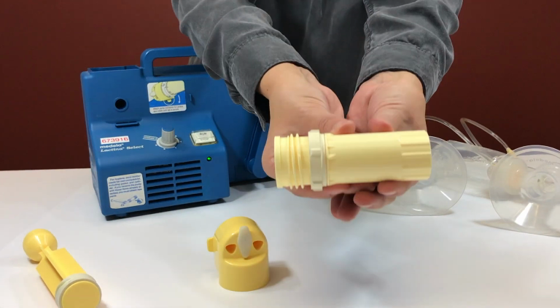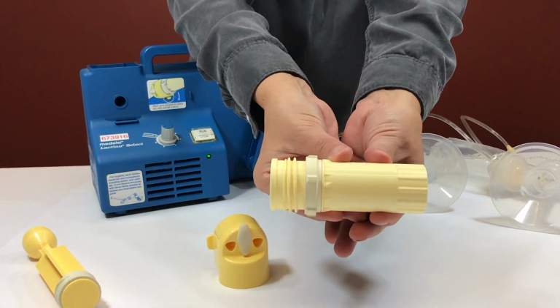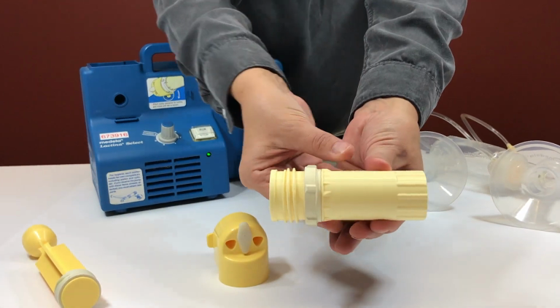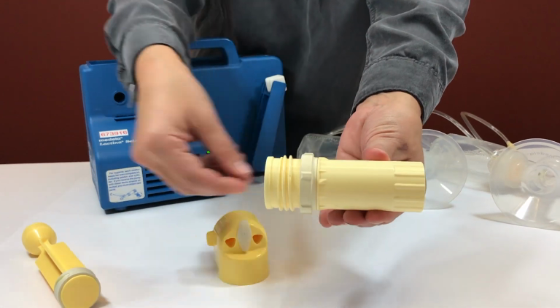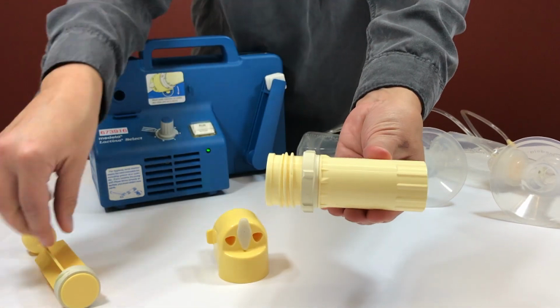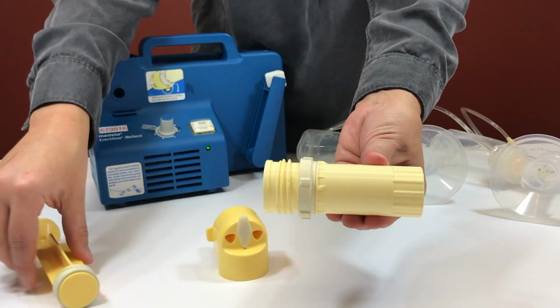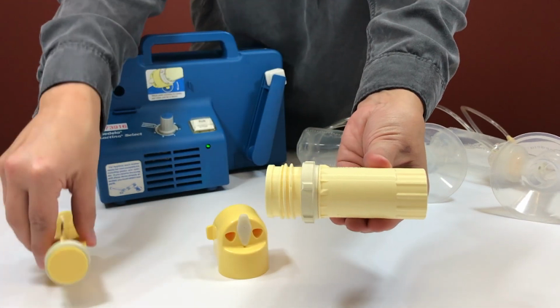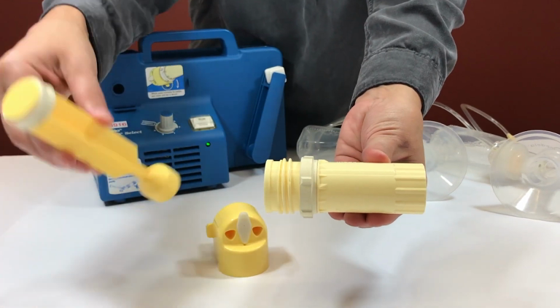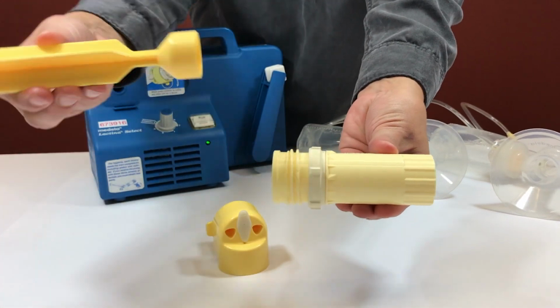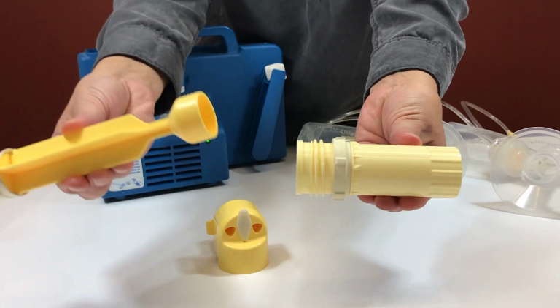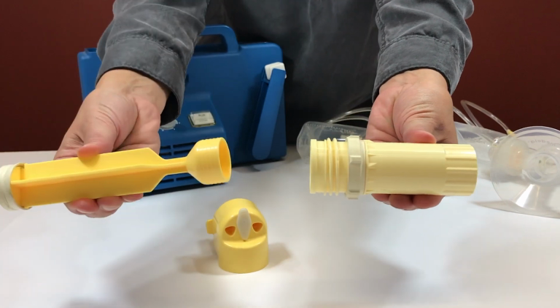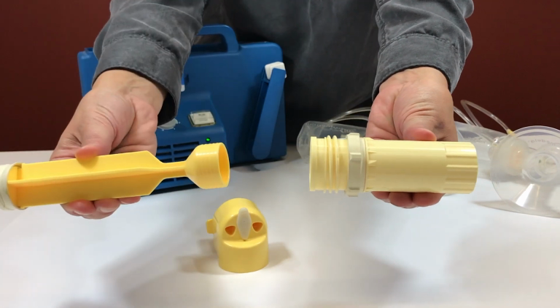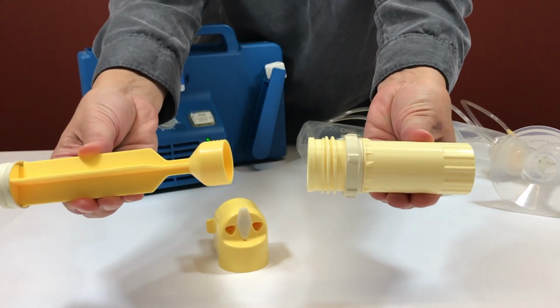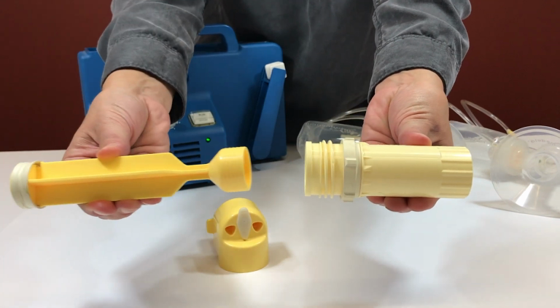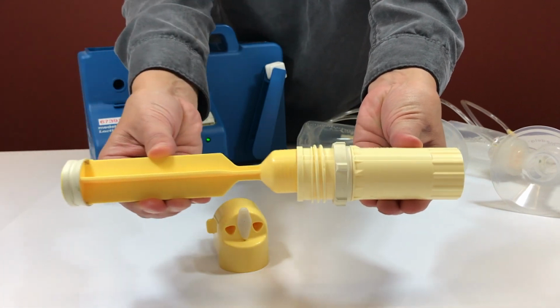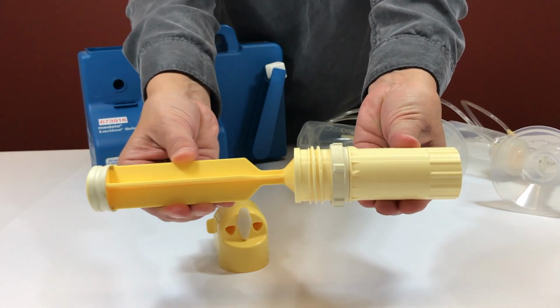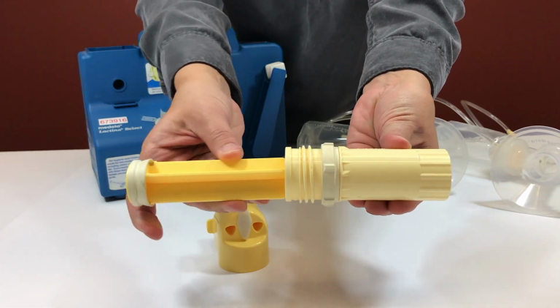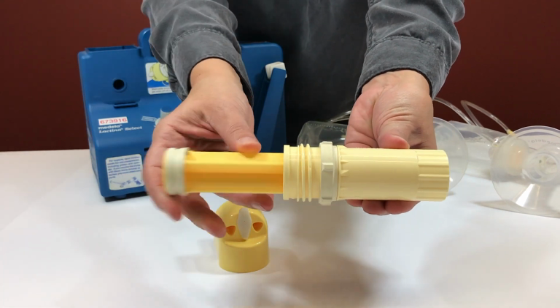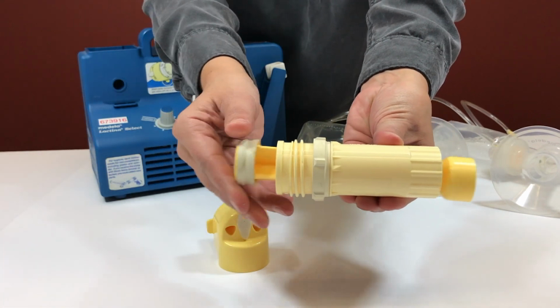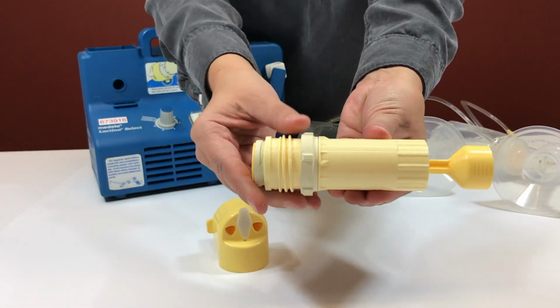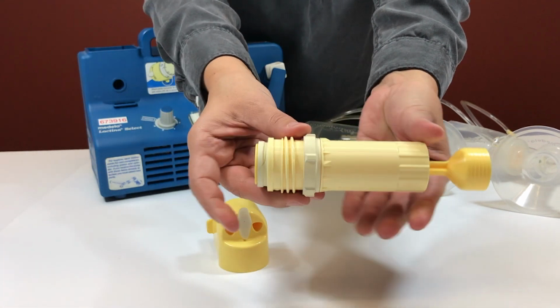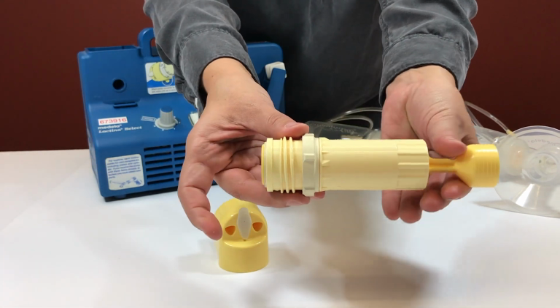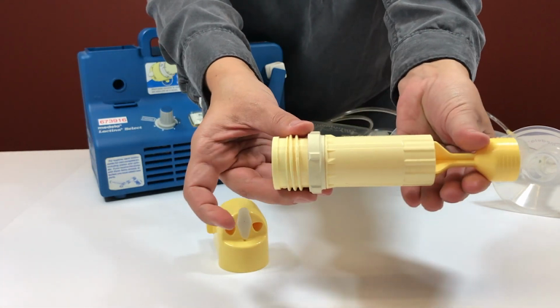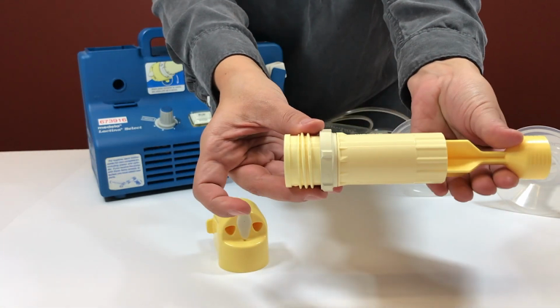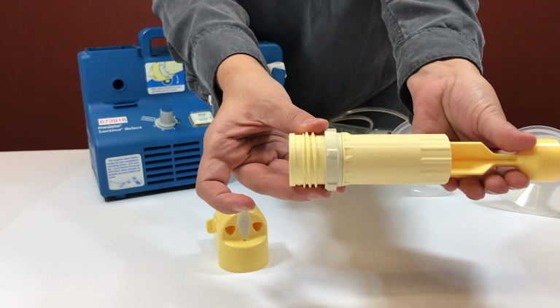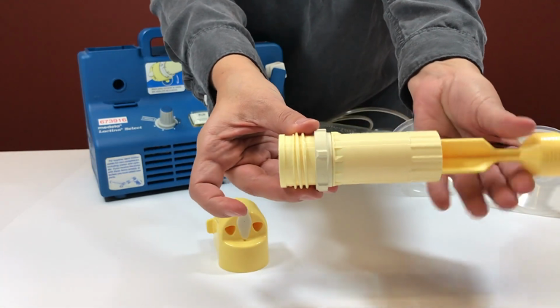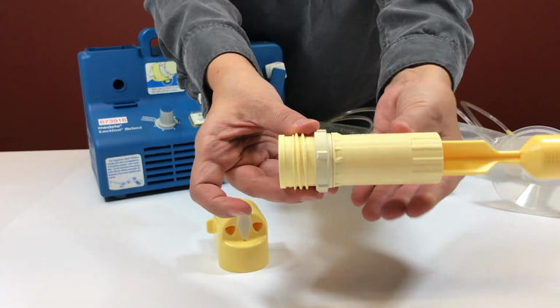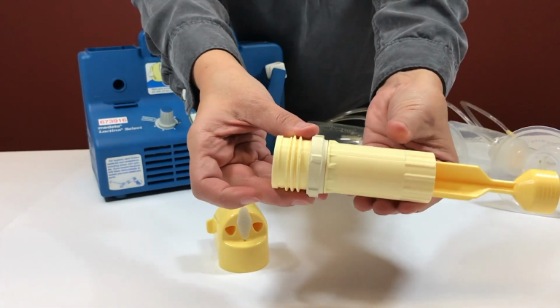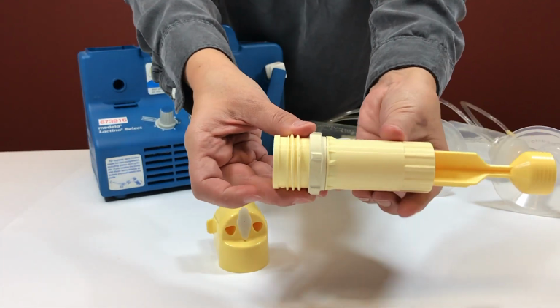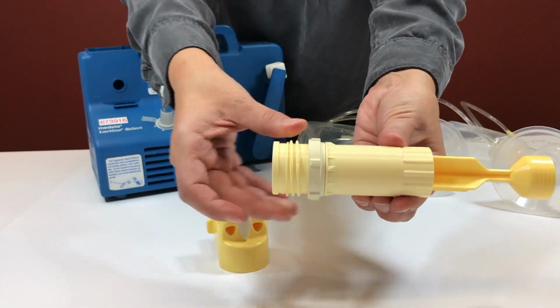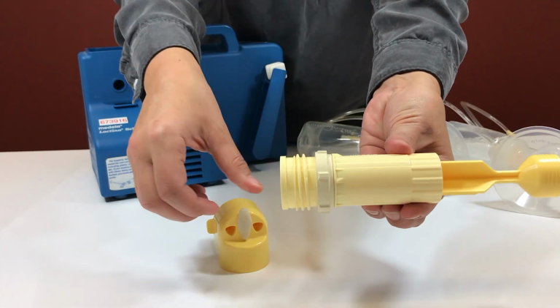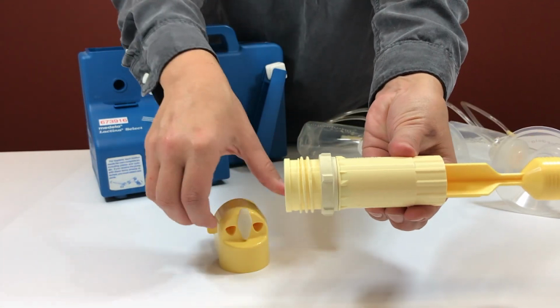Slide the piston in the cylinder and screw it on the yellow connector. Make sure the tabs are secure in the slot.